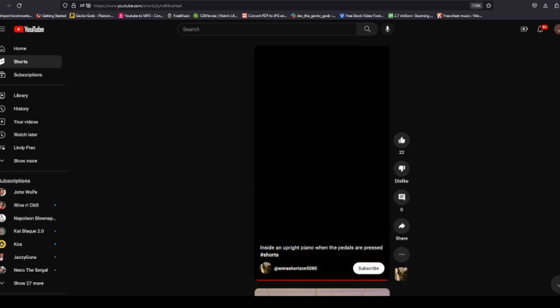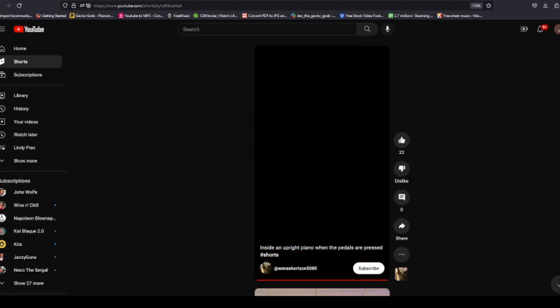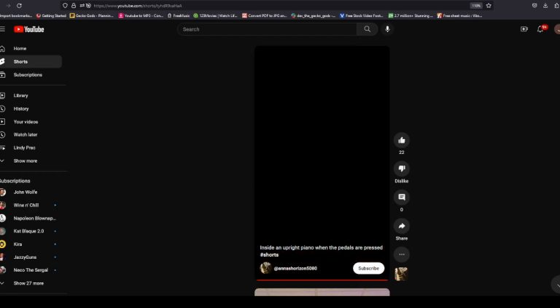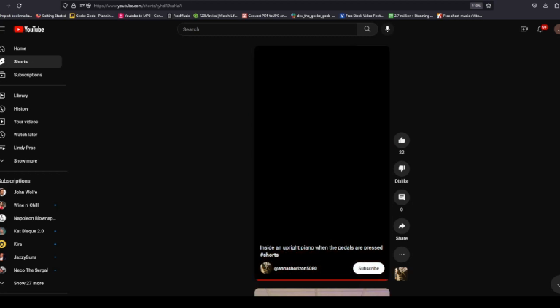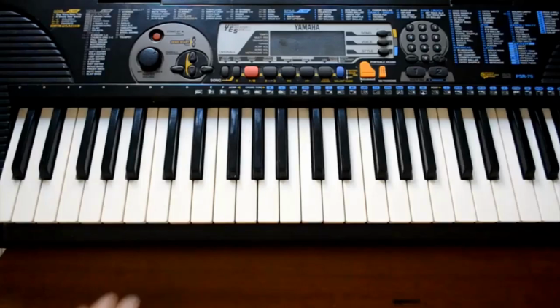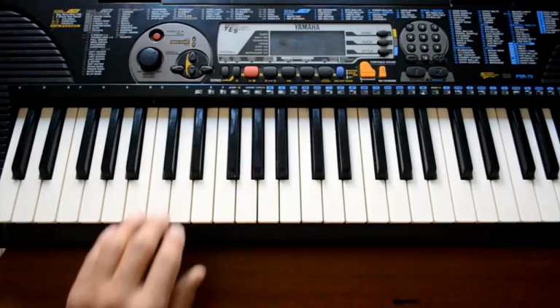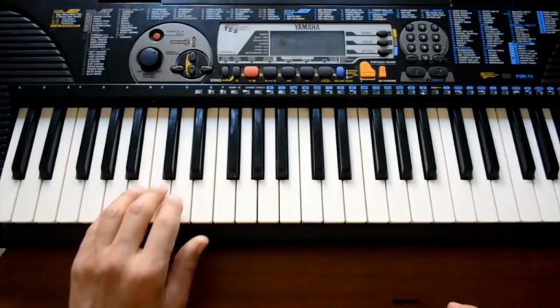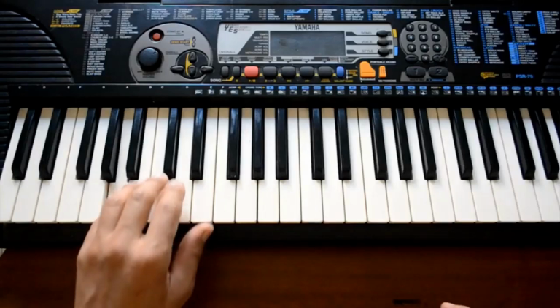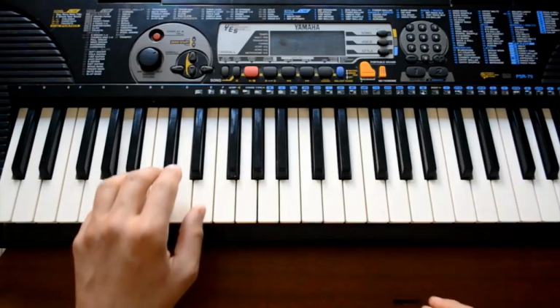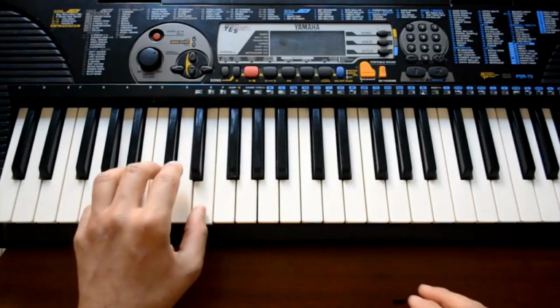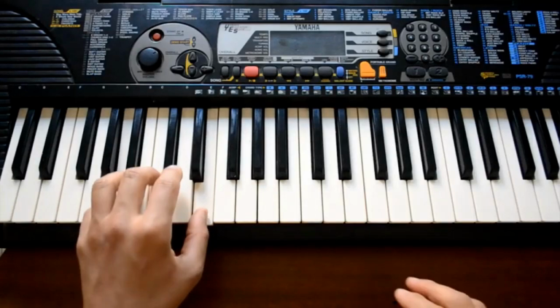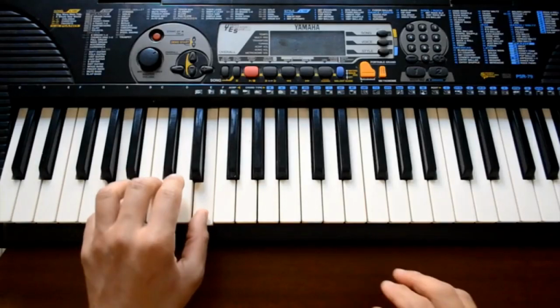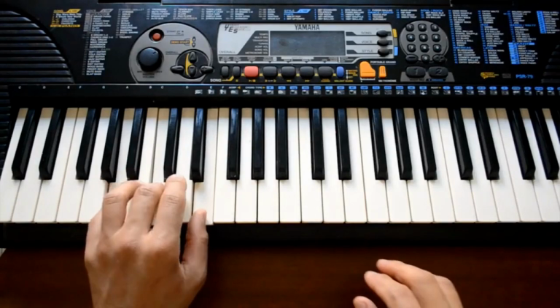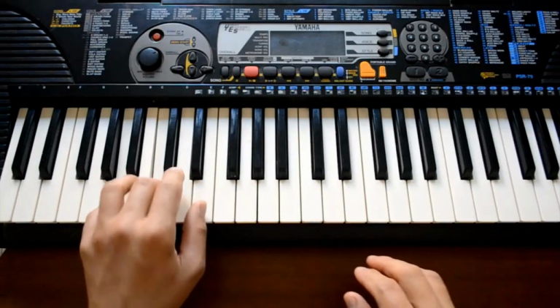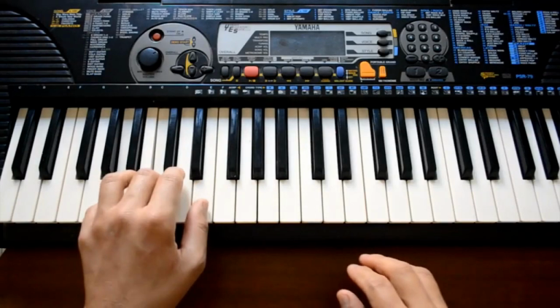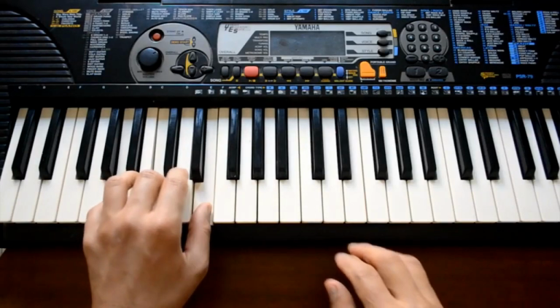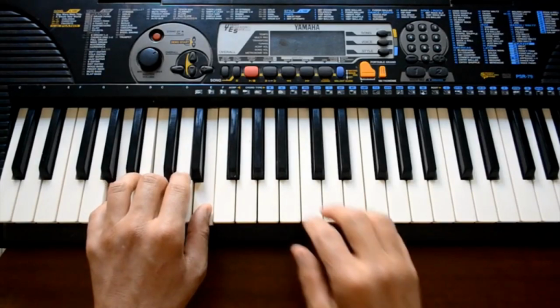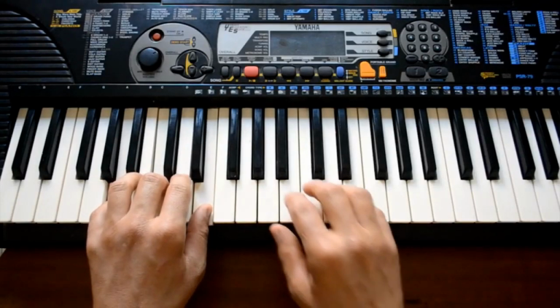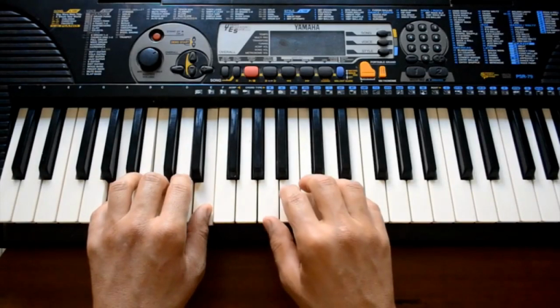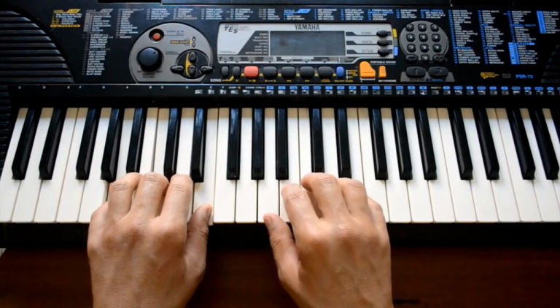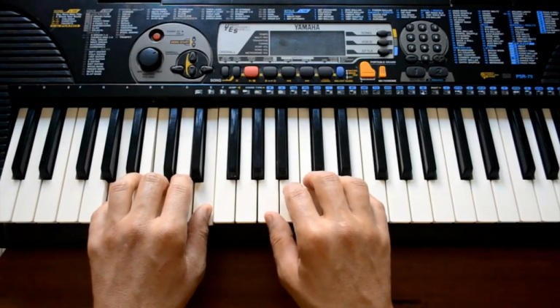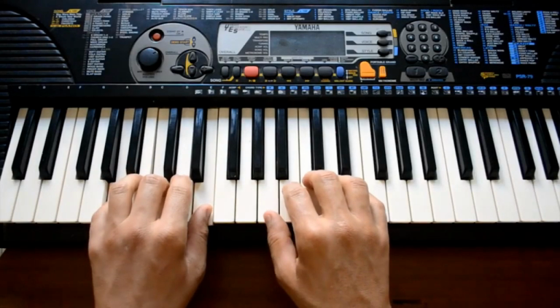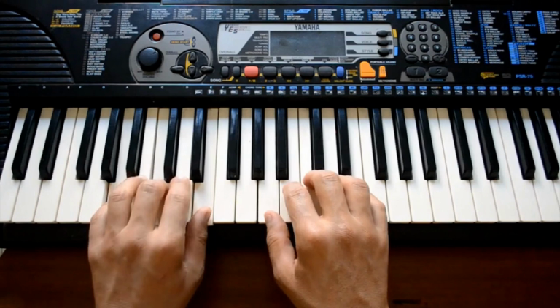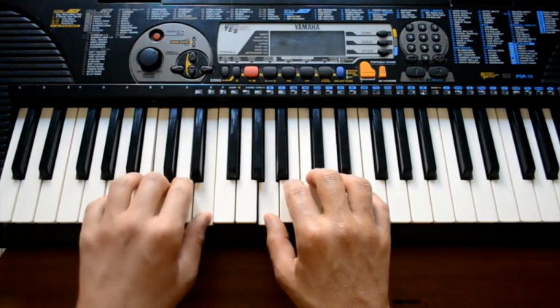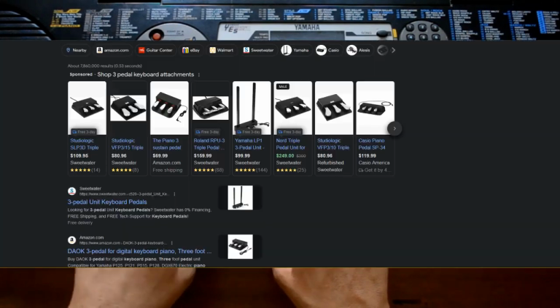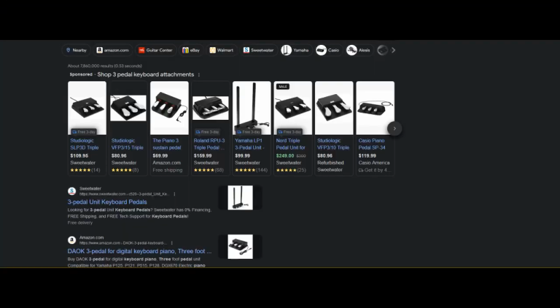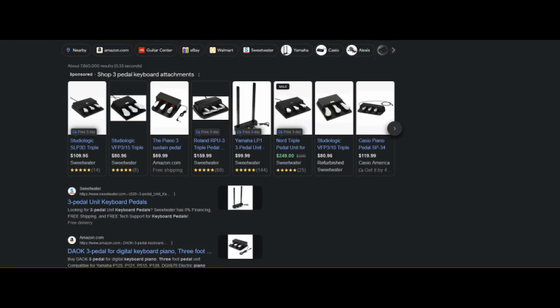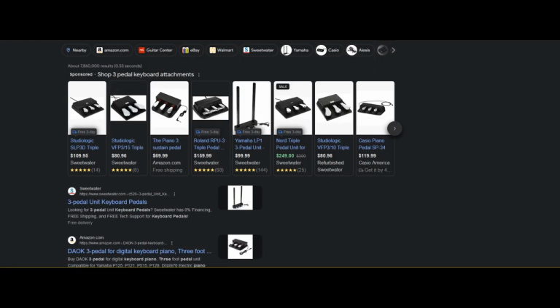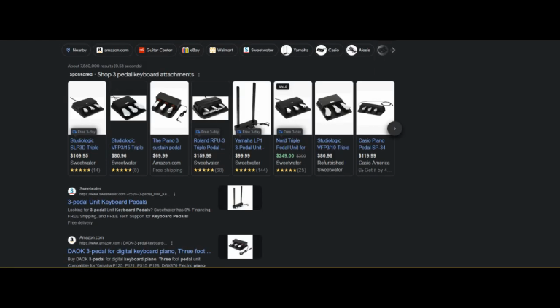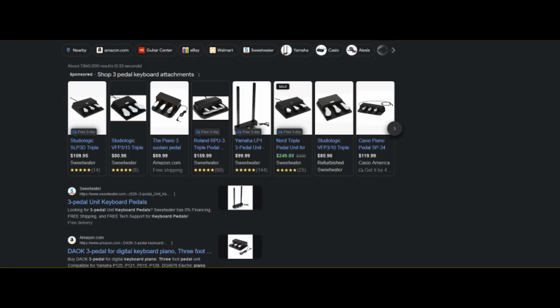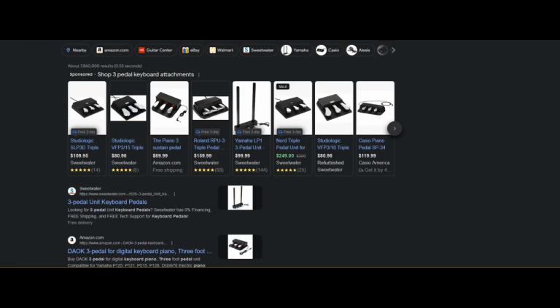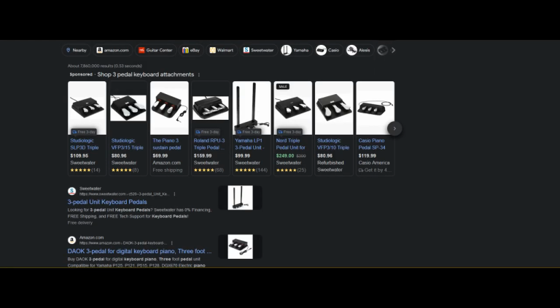I have no idea what the change sounds like on a keyboard, but I'm assuming it's possible because you can buy three-pedal attachments.